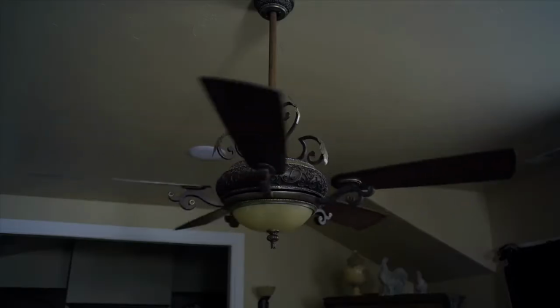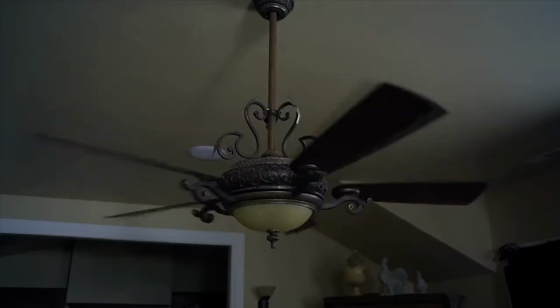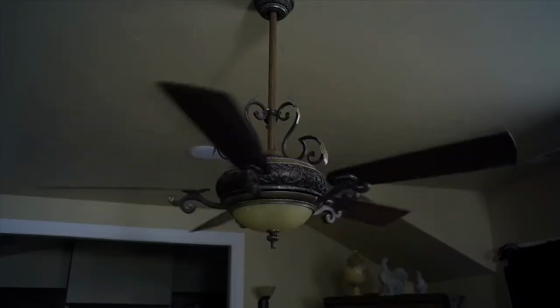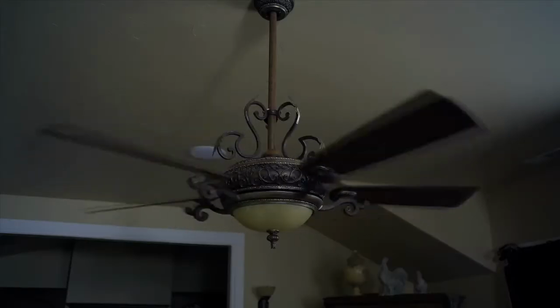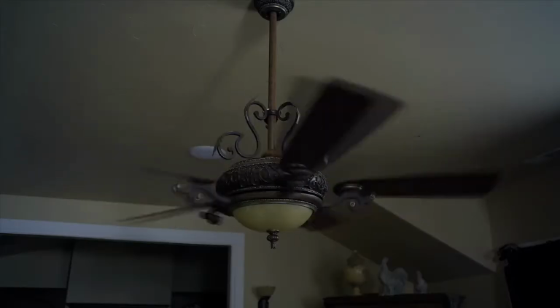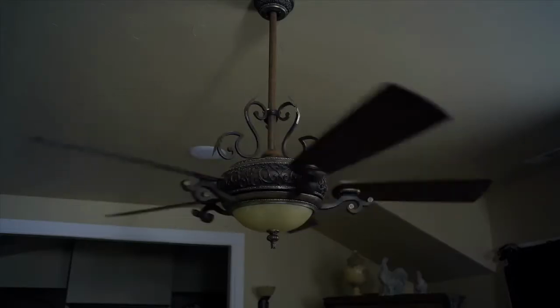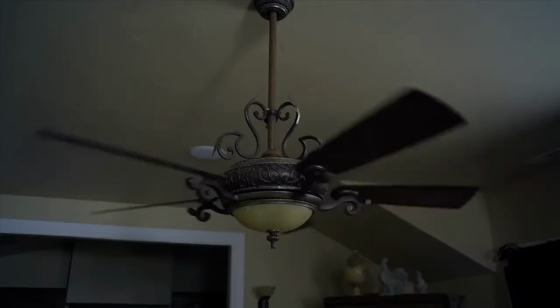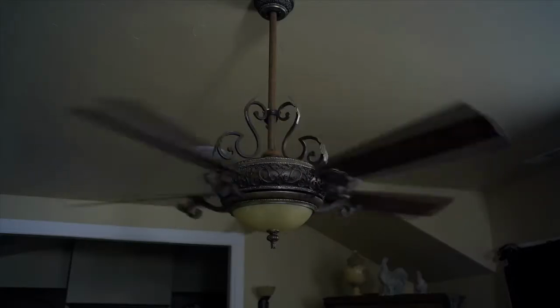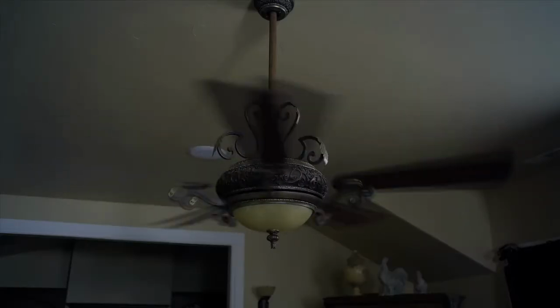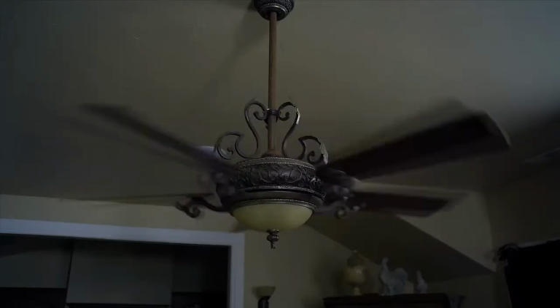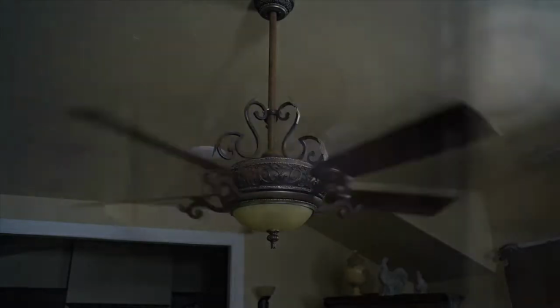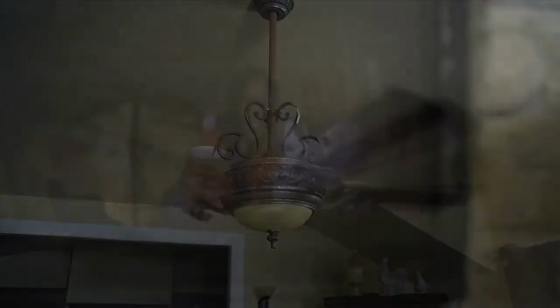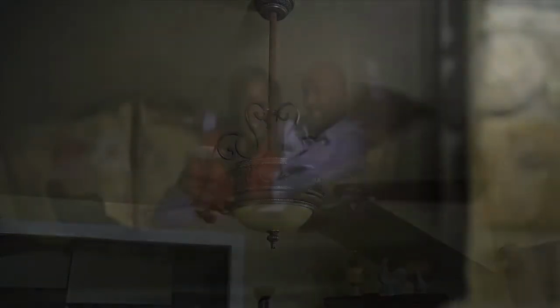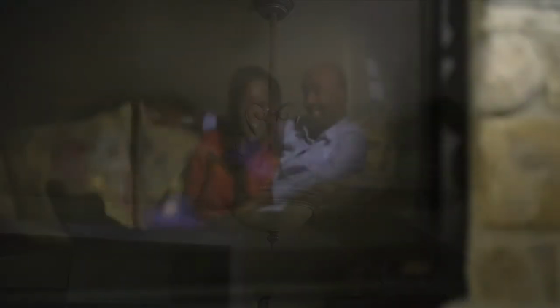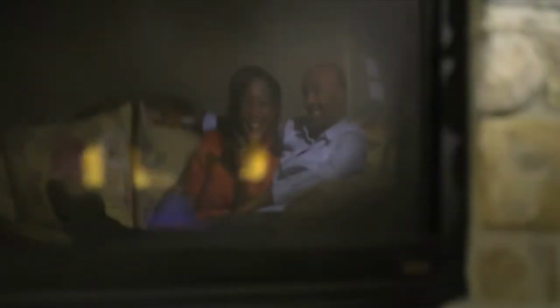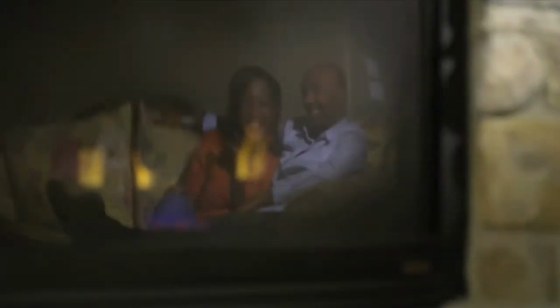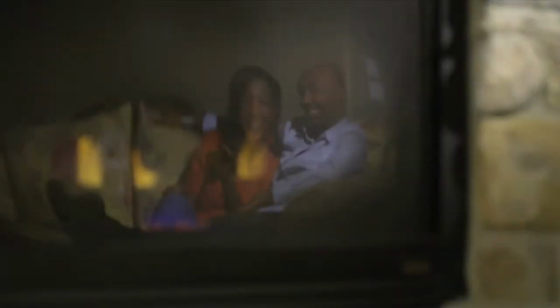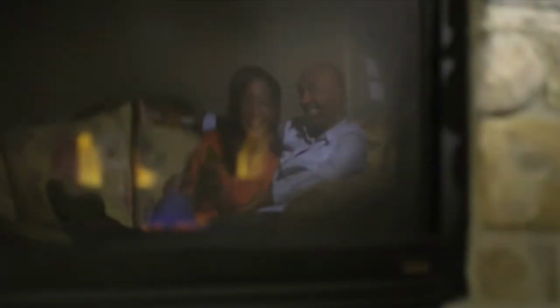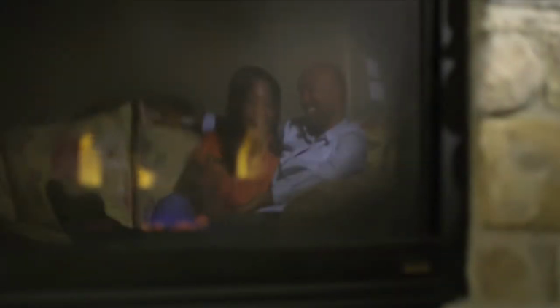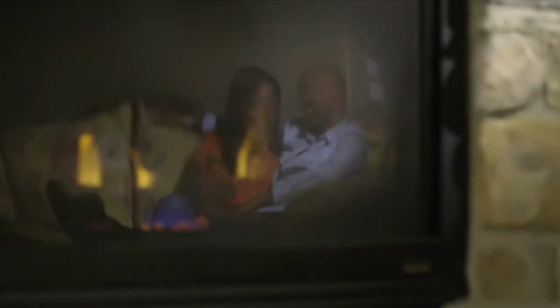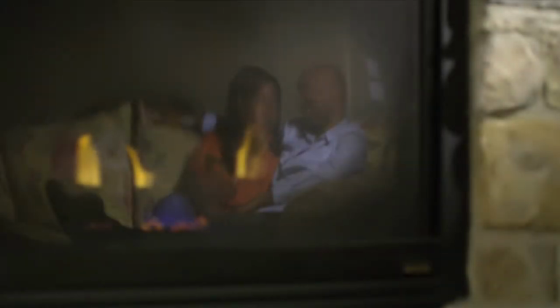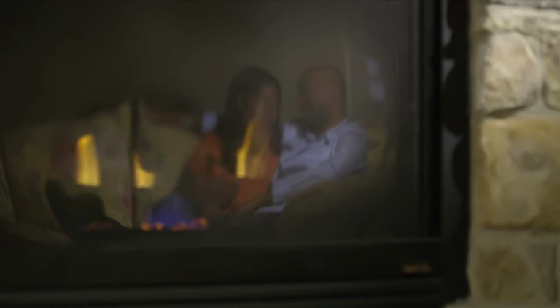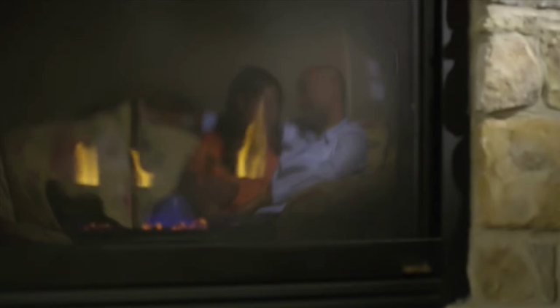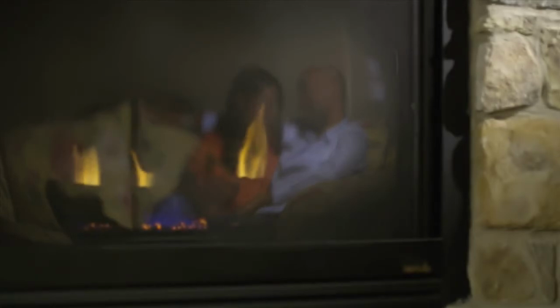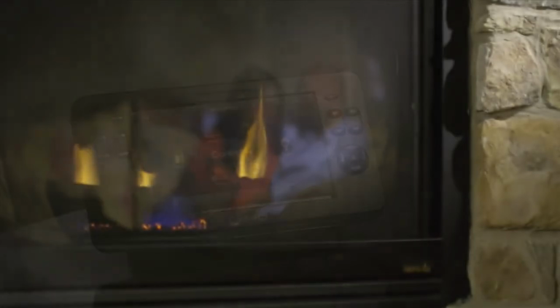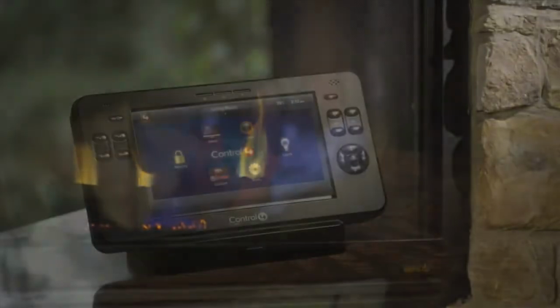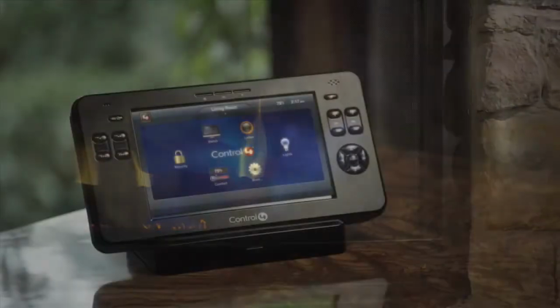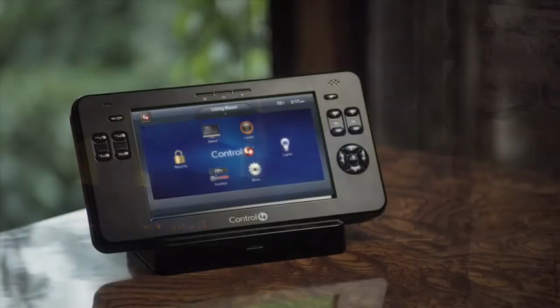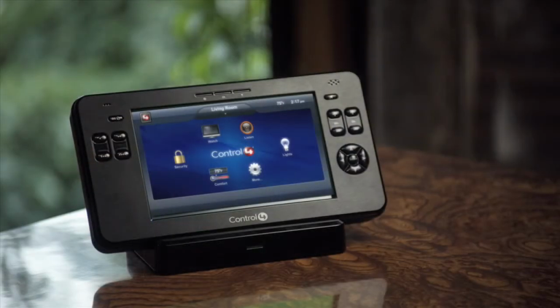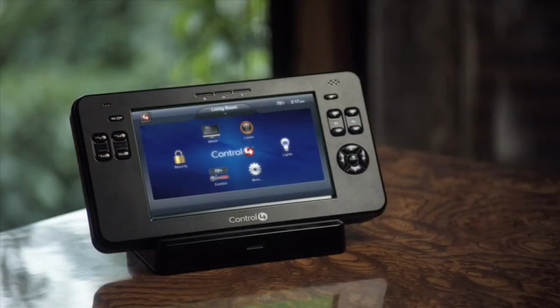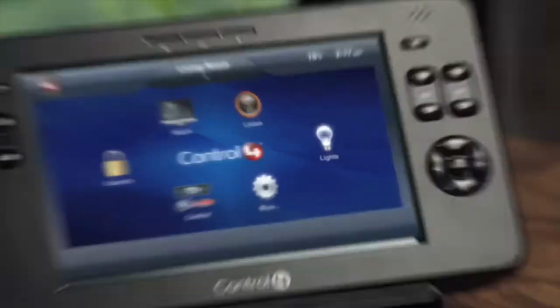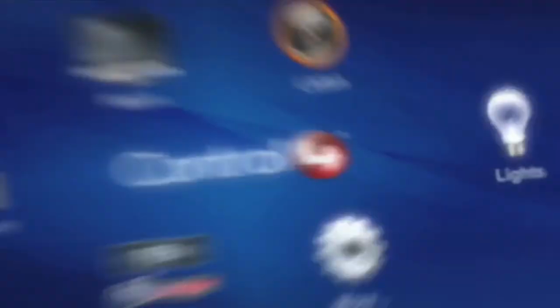Control 4 can even manage things like your ceiling fans or your fireplace to create the most comfortable environment possible.